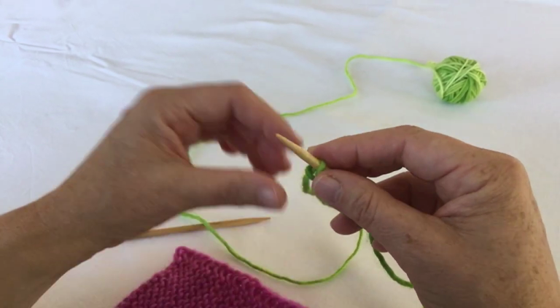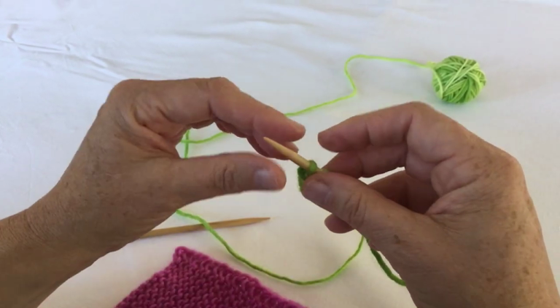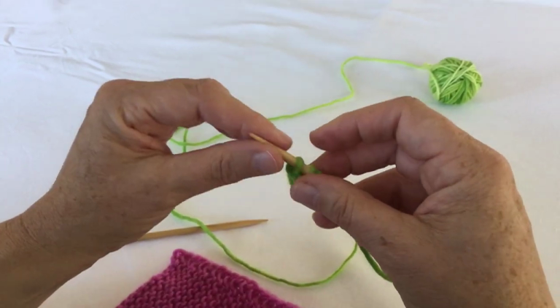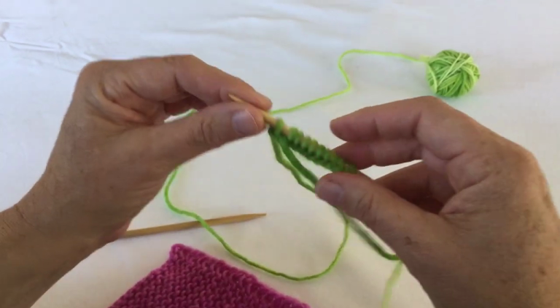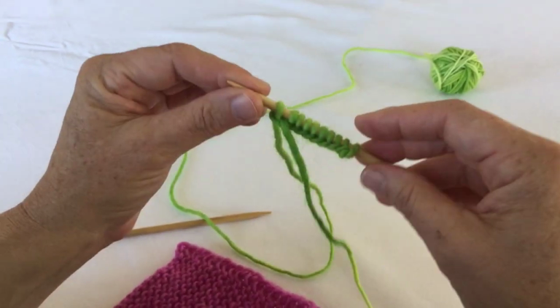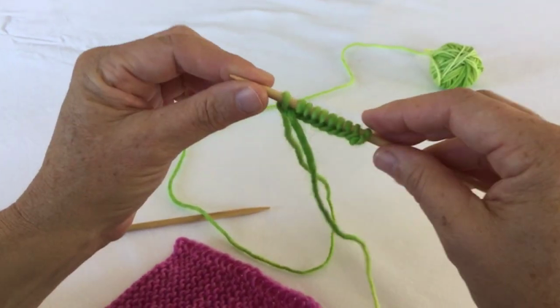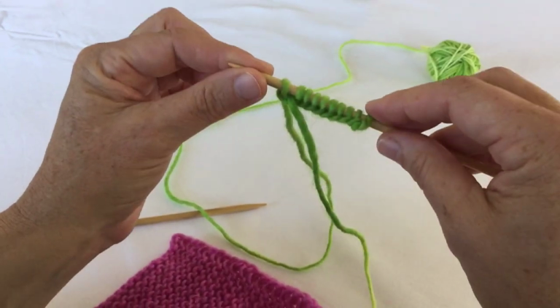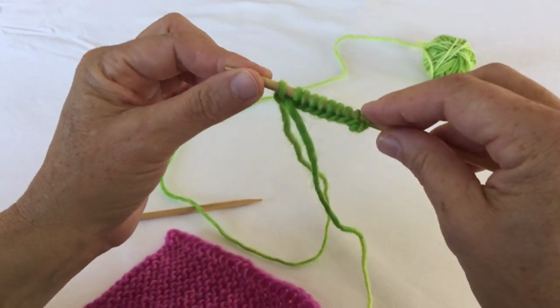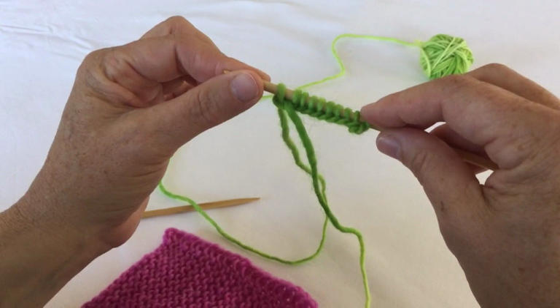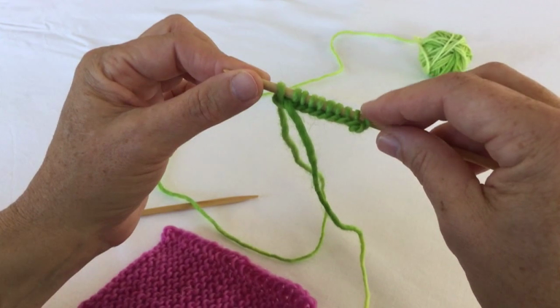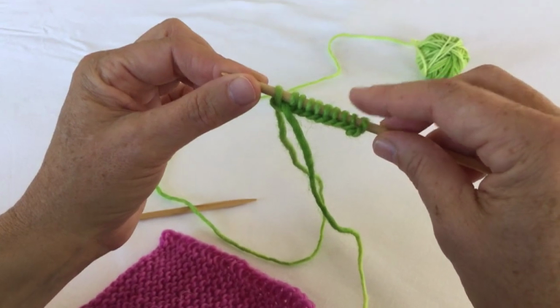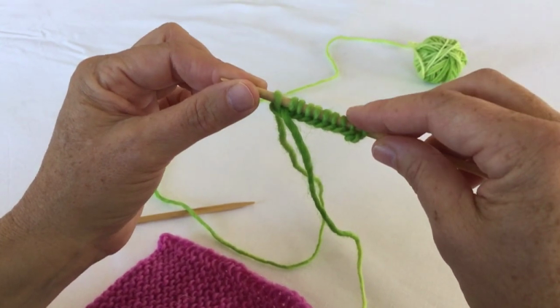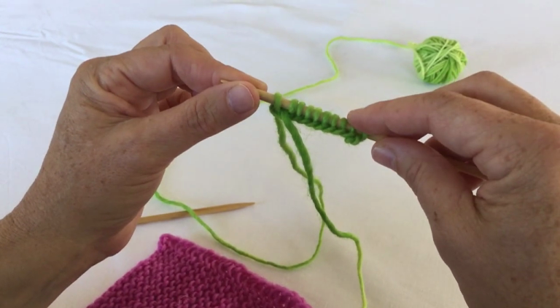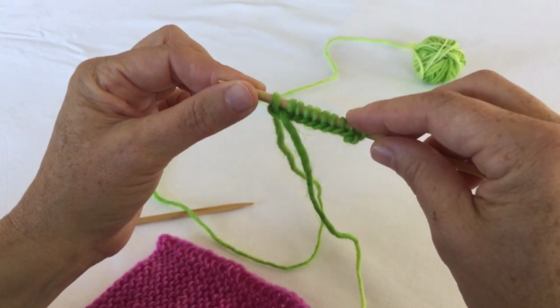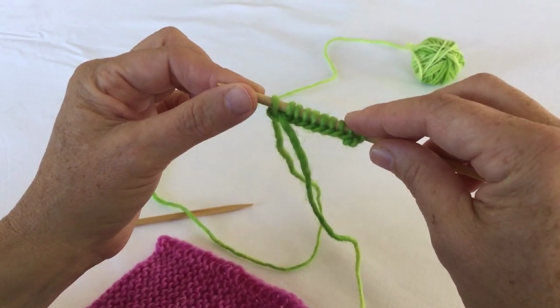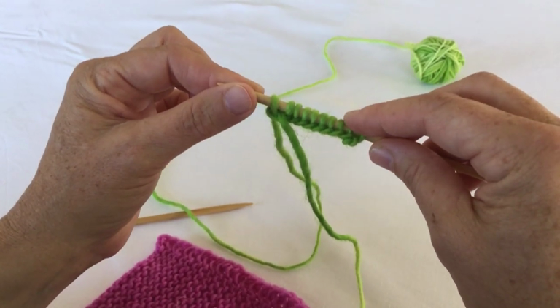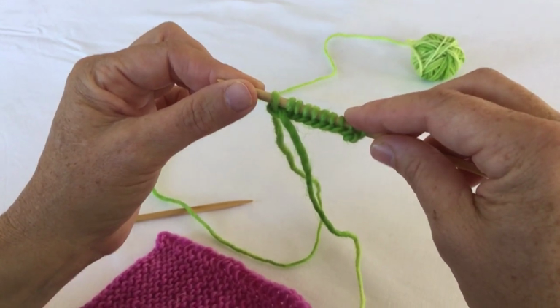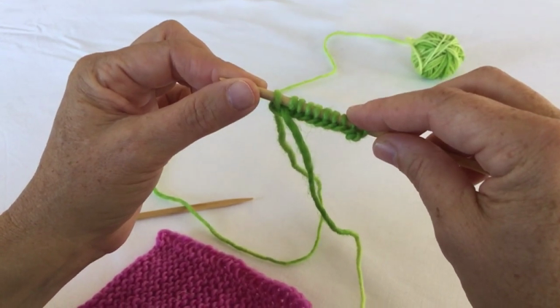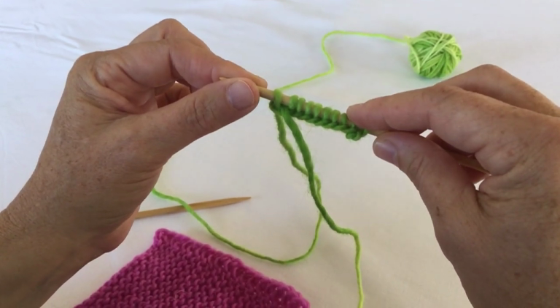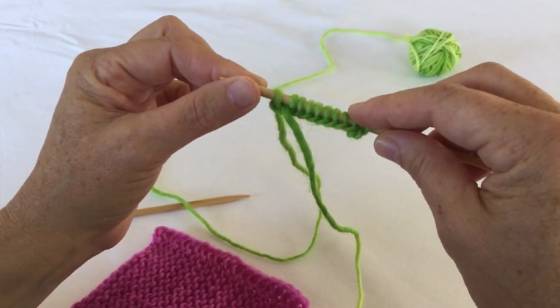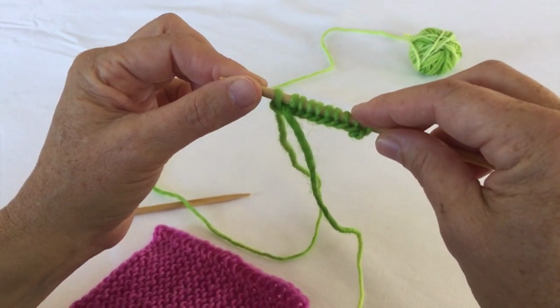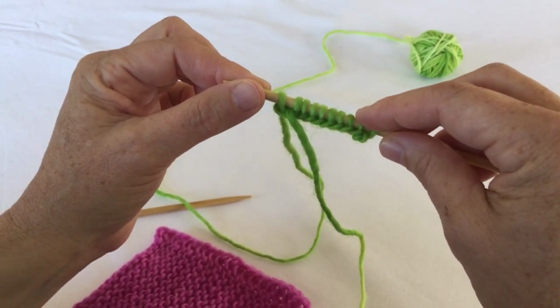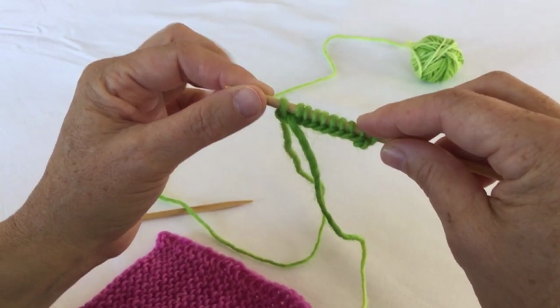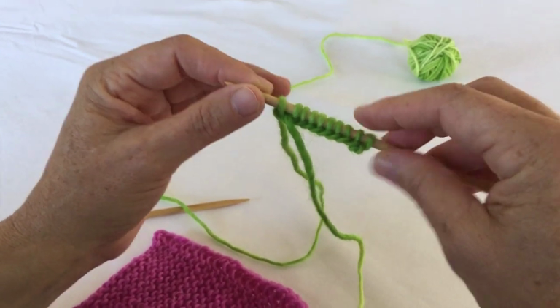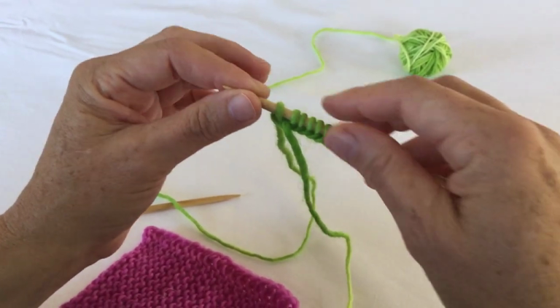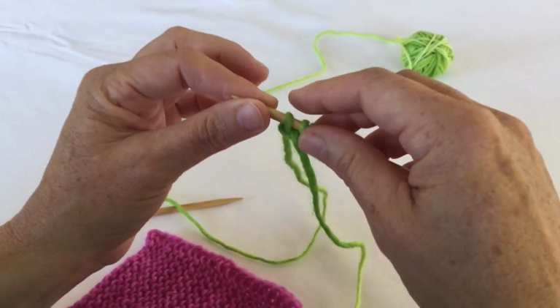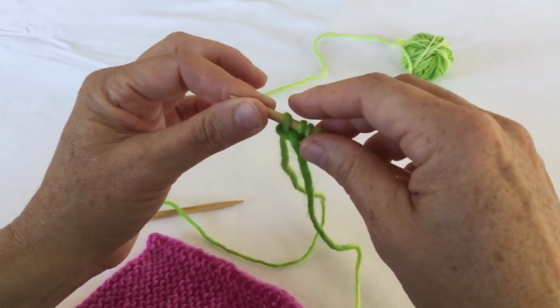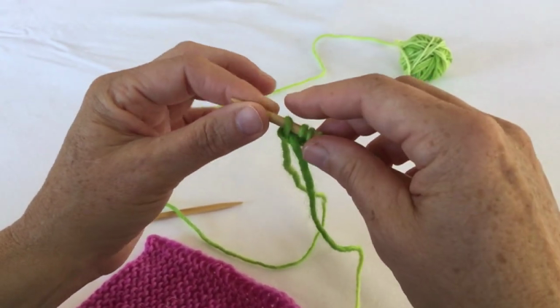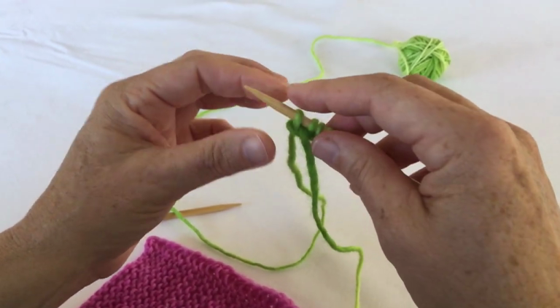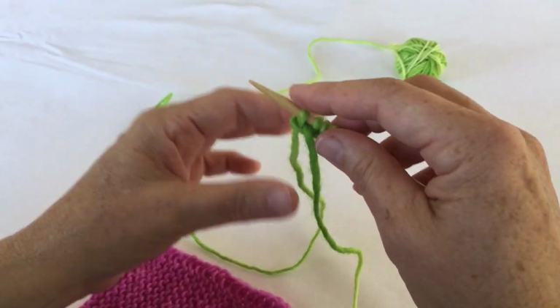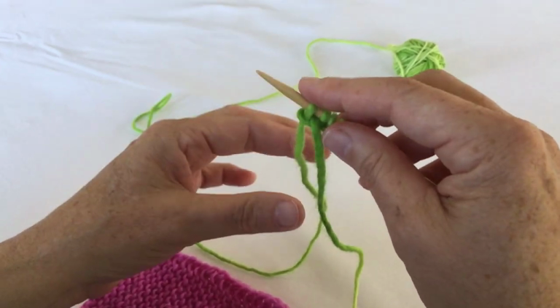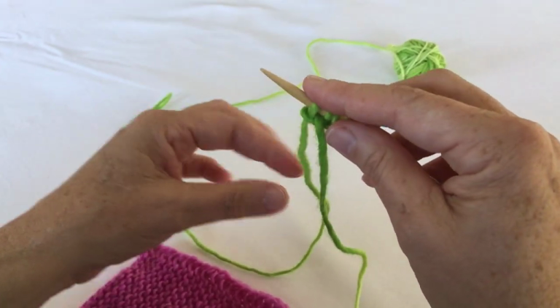First we're going to join the cast-on row. This might seem a little bit tricky but it's easier than you think.